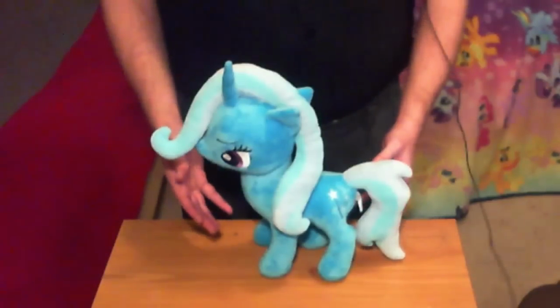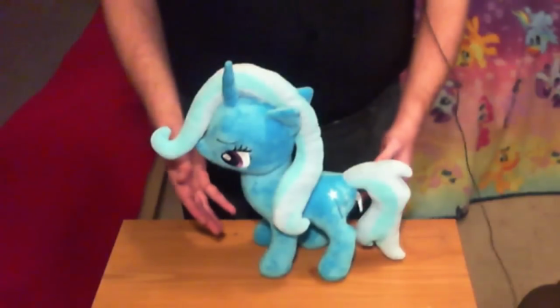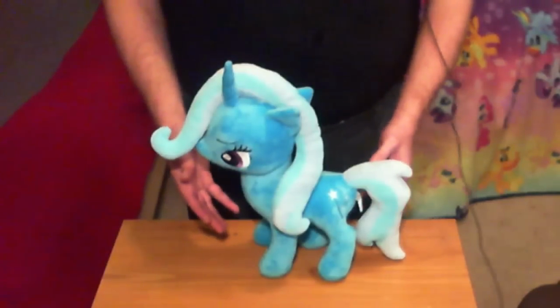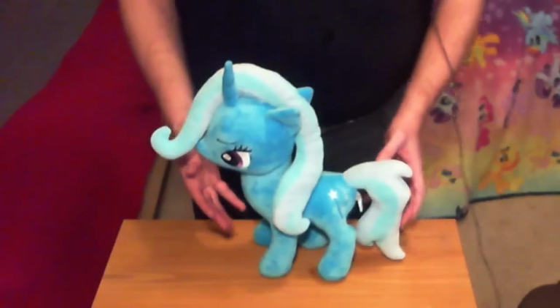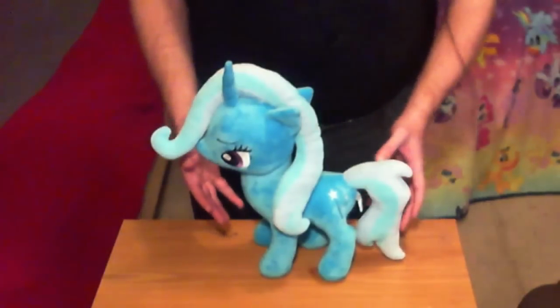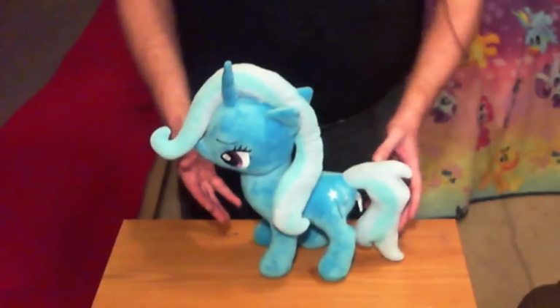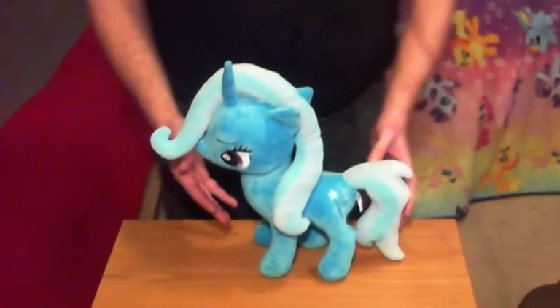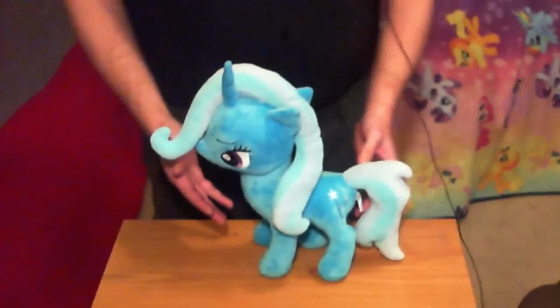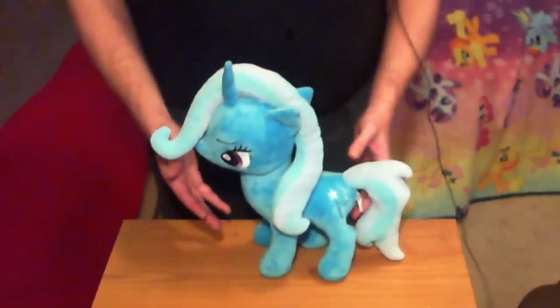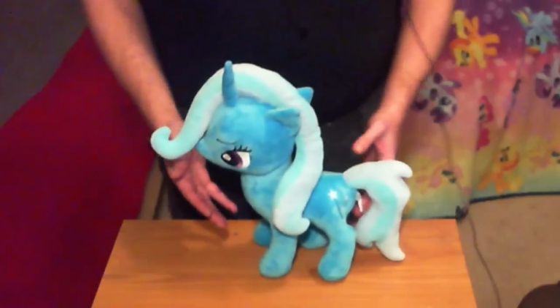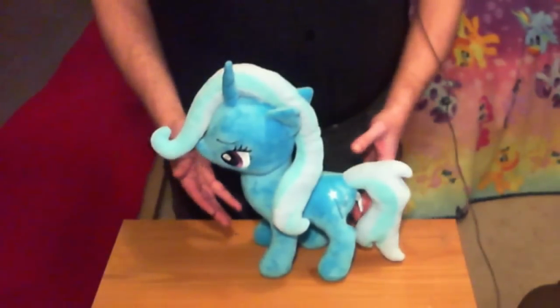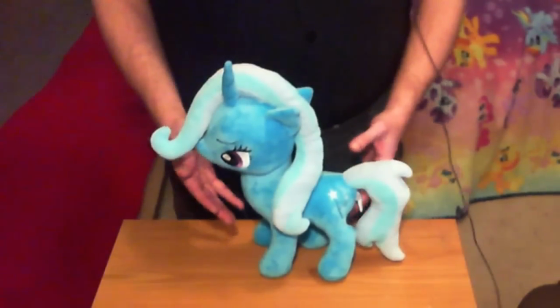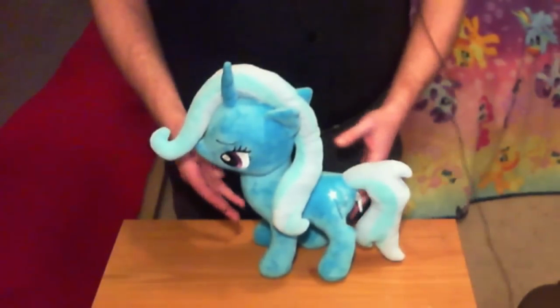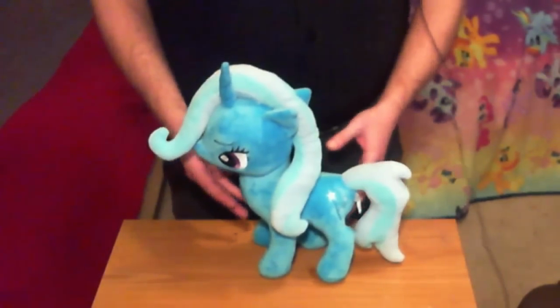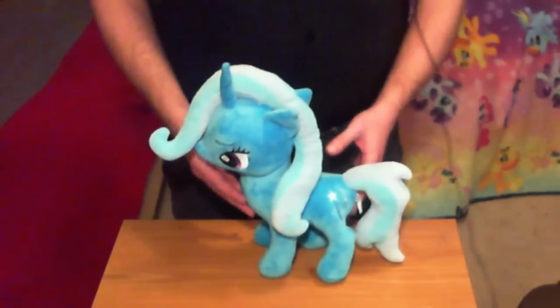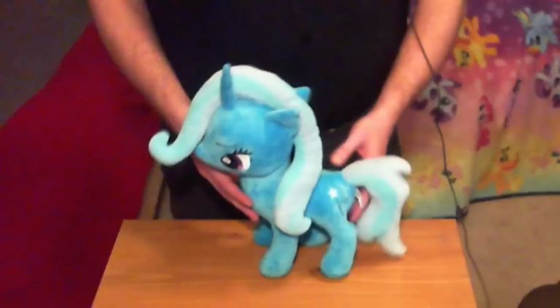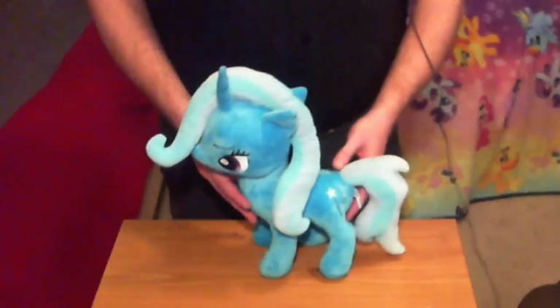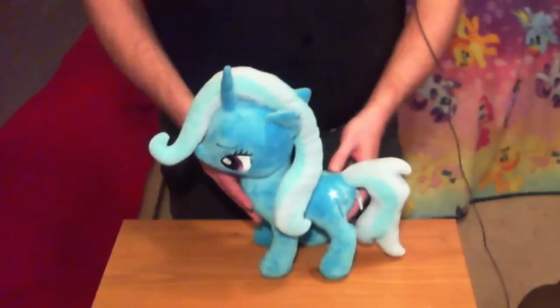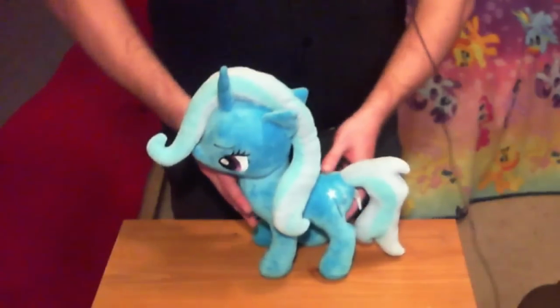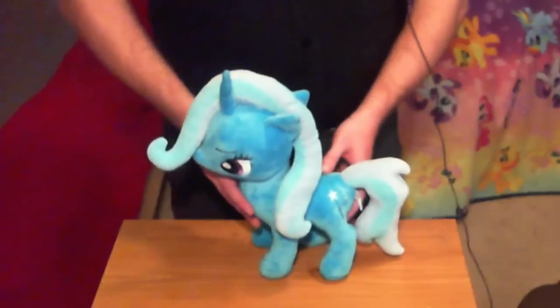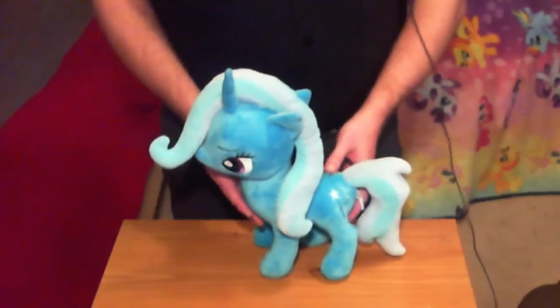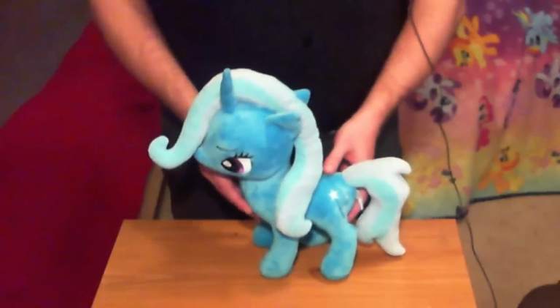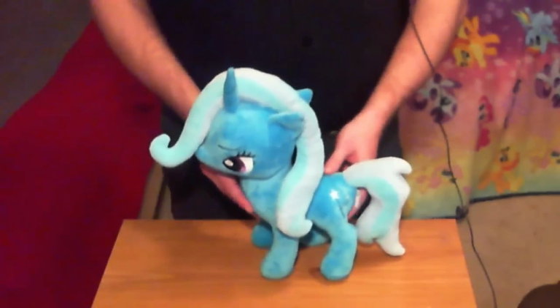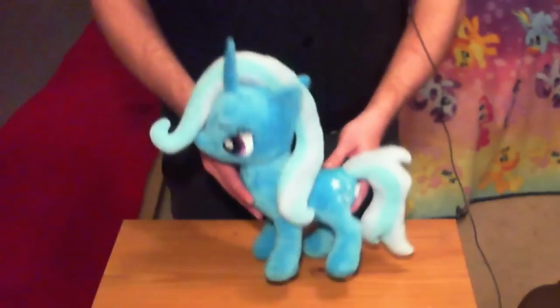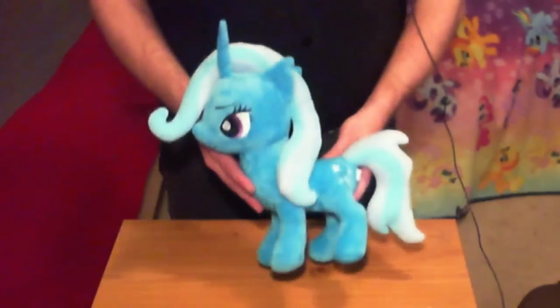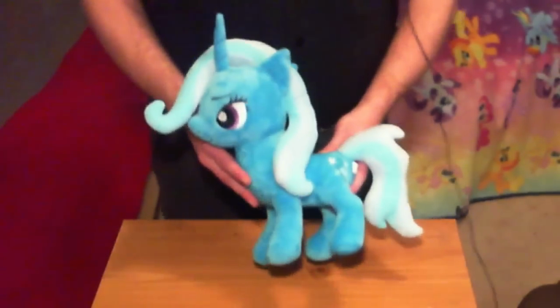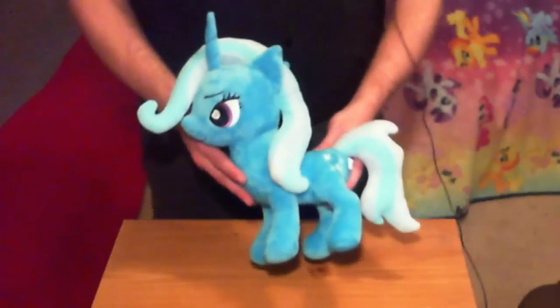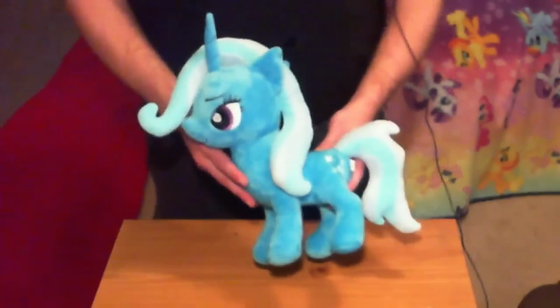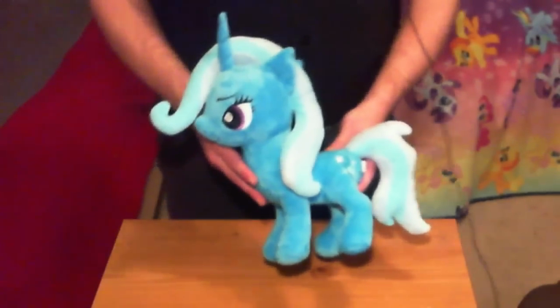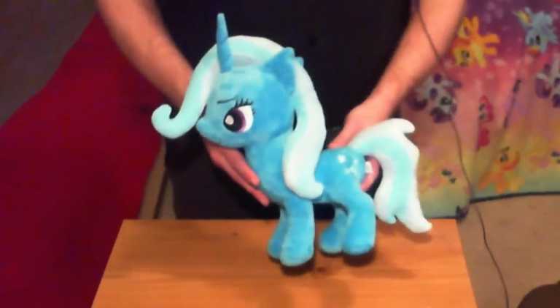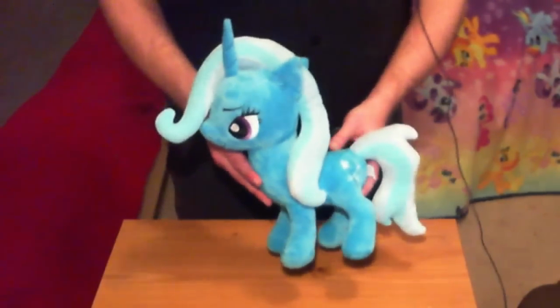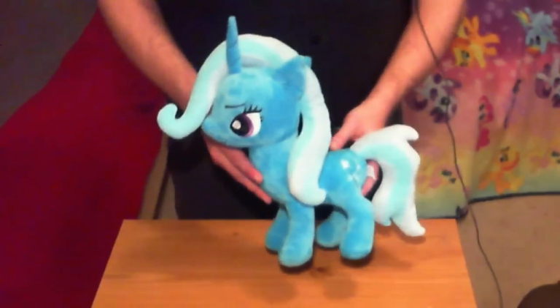Hi everybody, this is Eric, Viking Eric Online. I'm here to talk about and review these My Little Pony plushes.